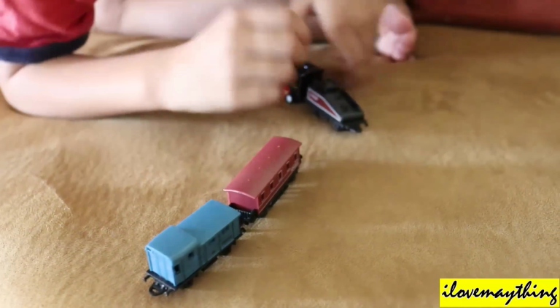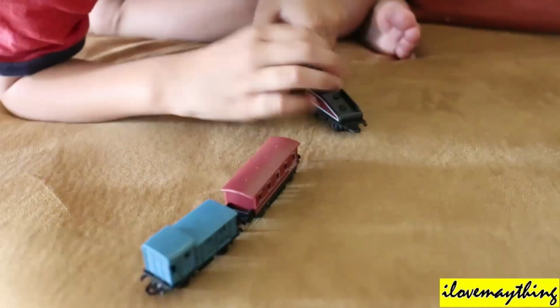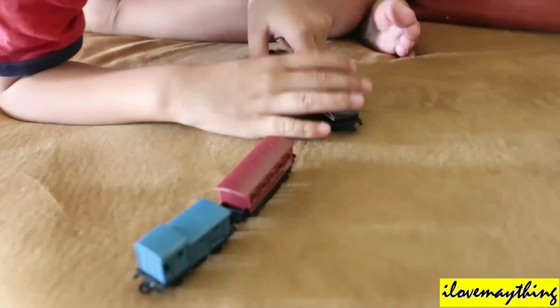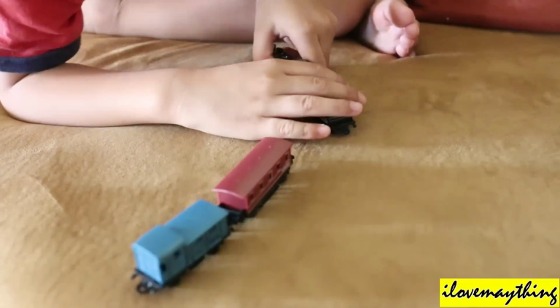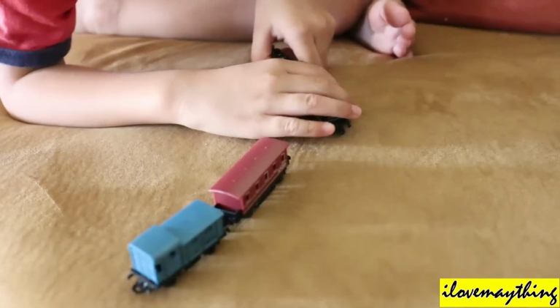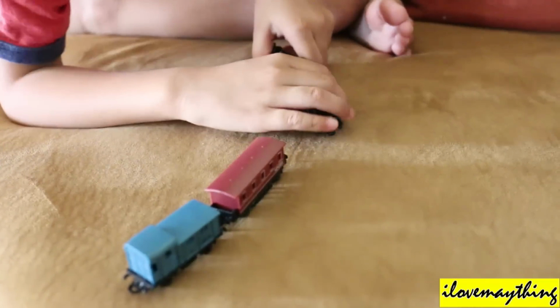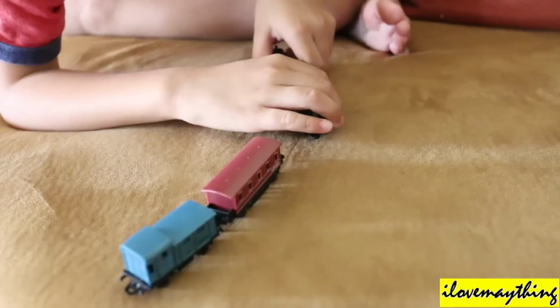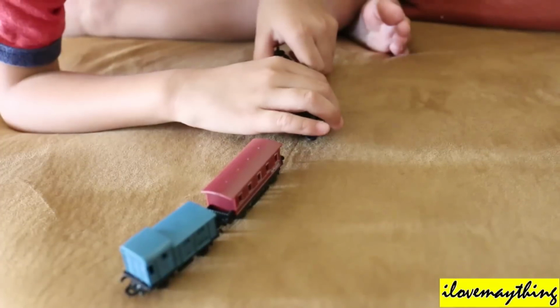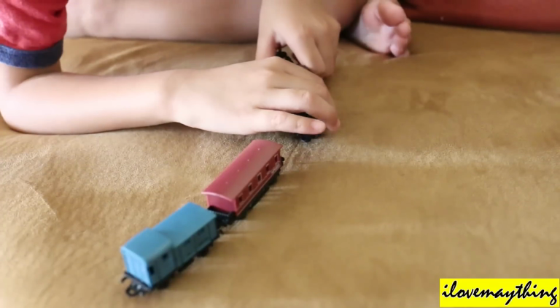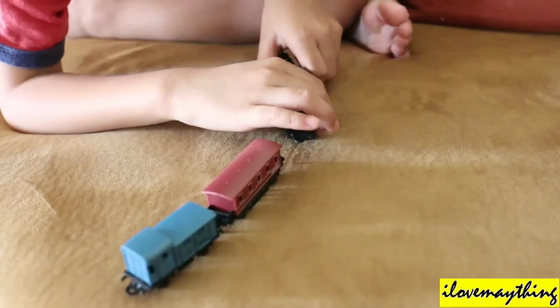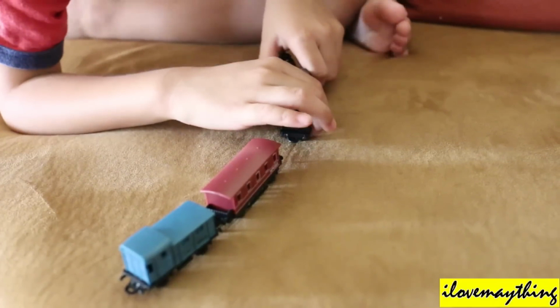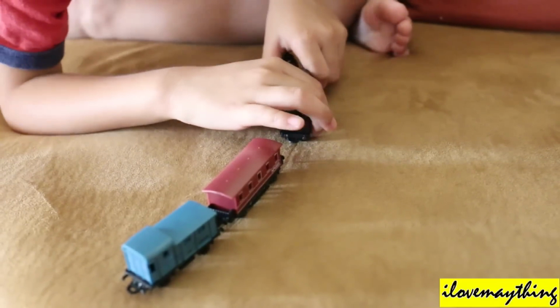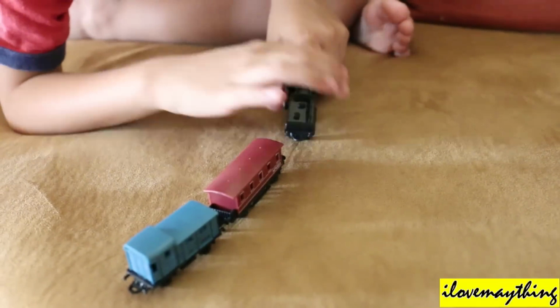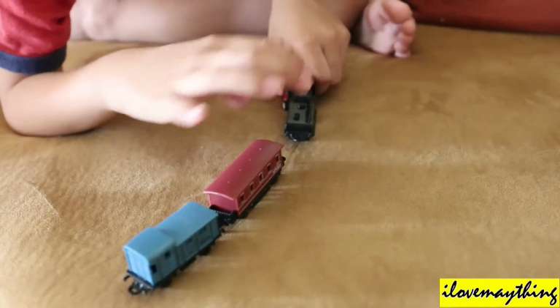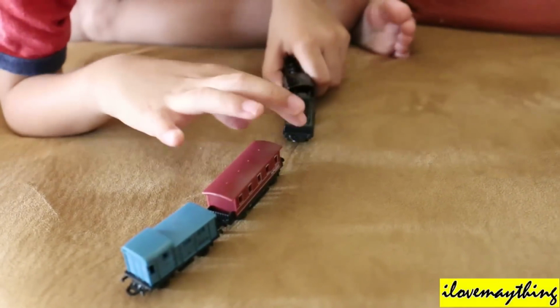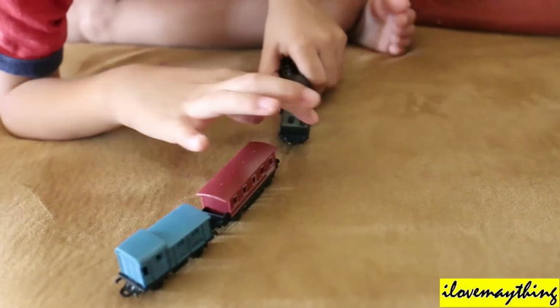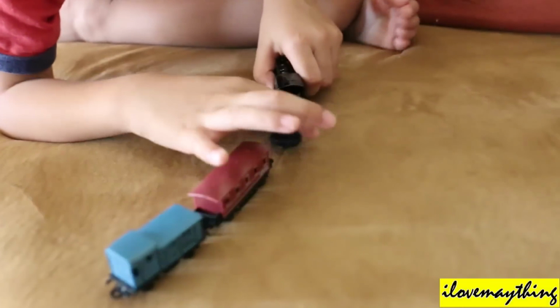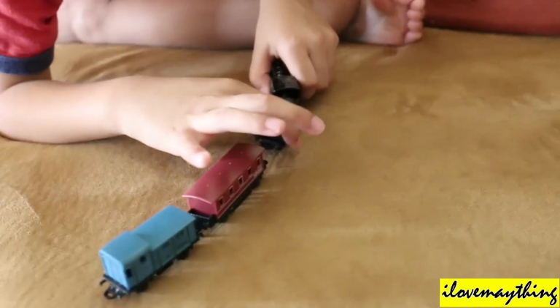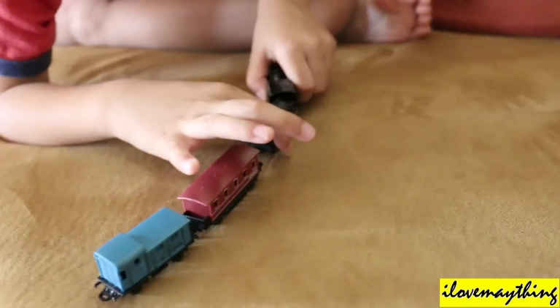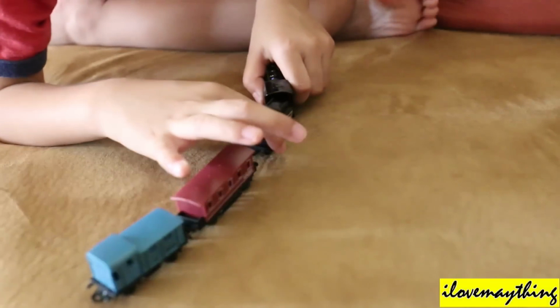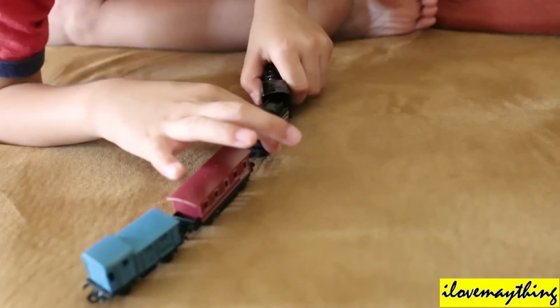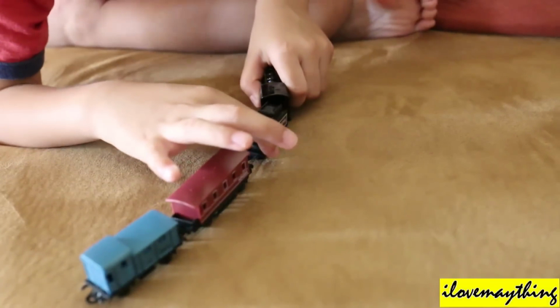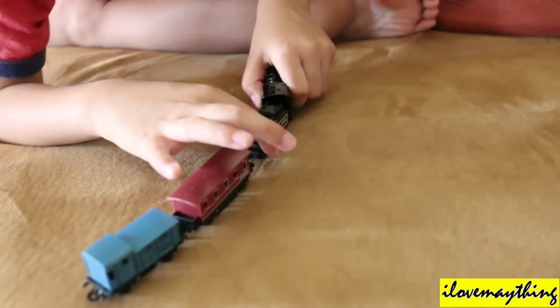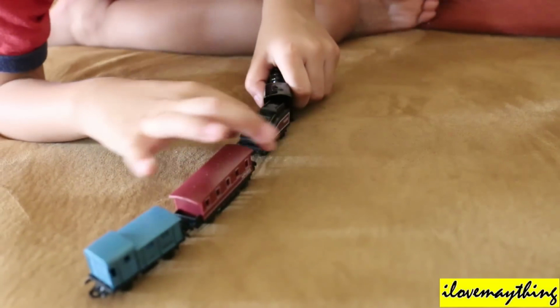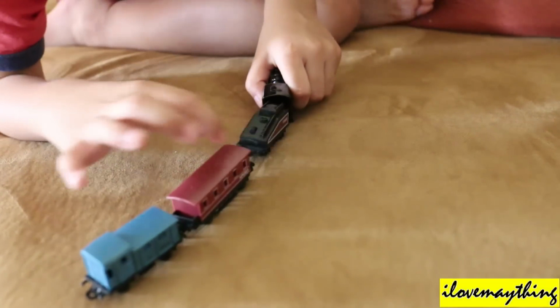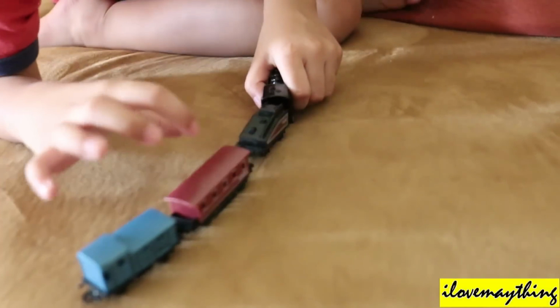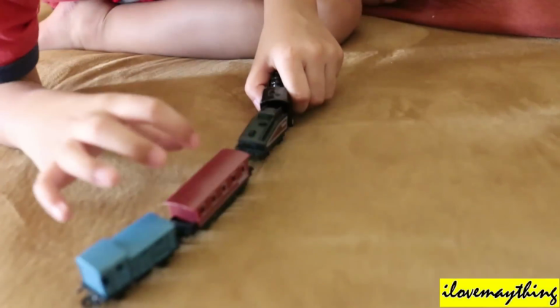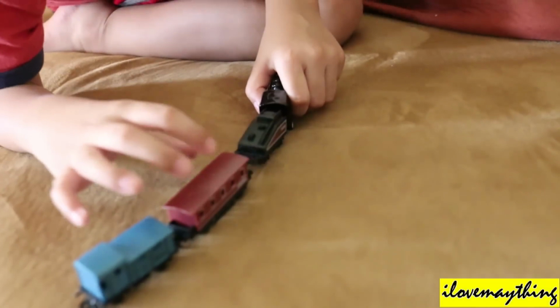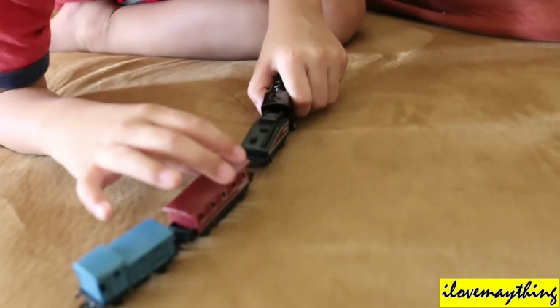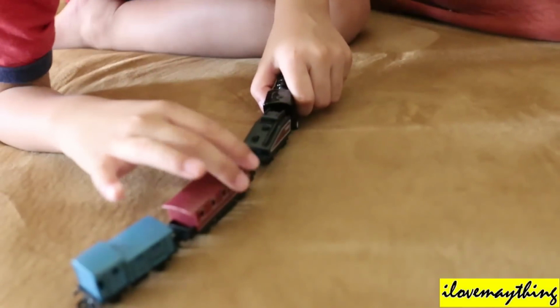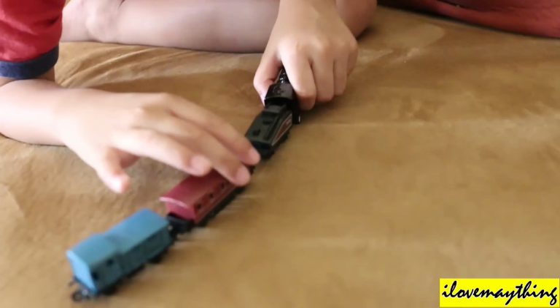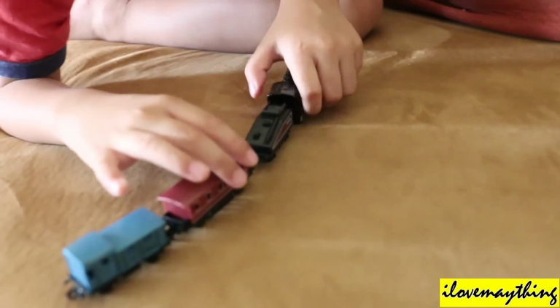And you know Julian, that is a pullback train, right? Yes, it is a pullback train.